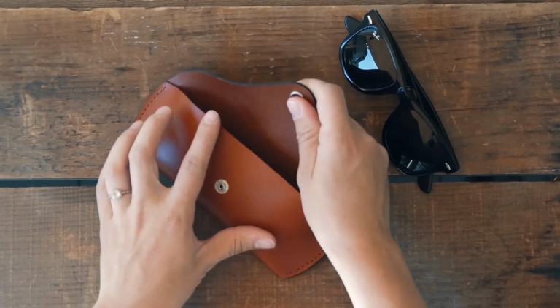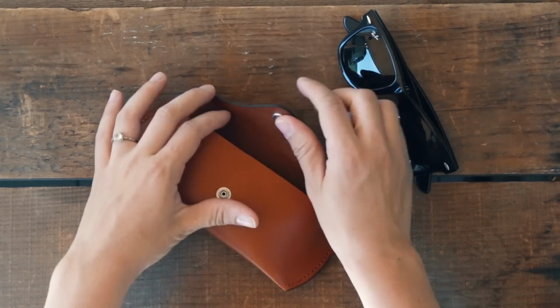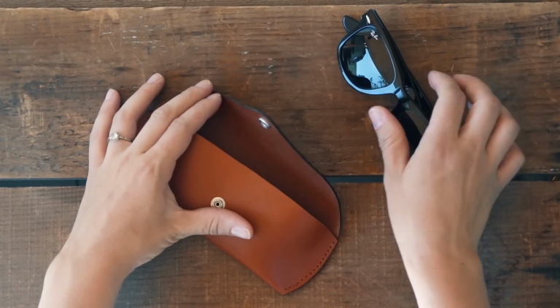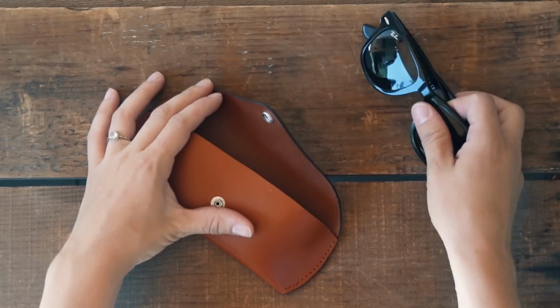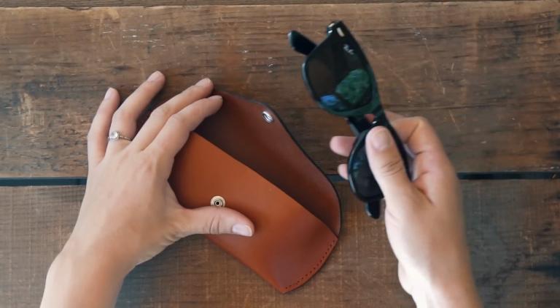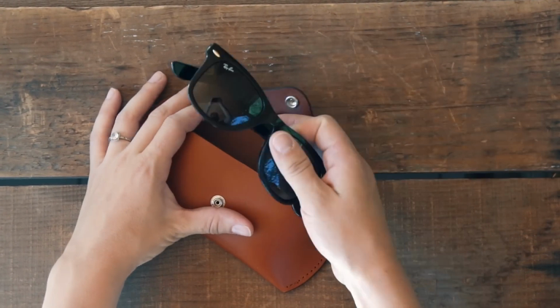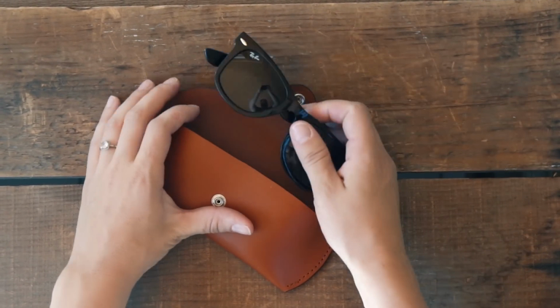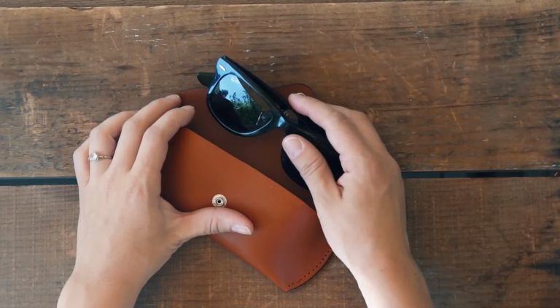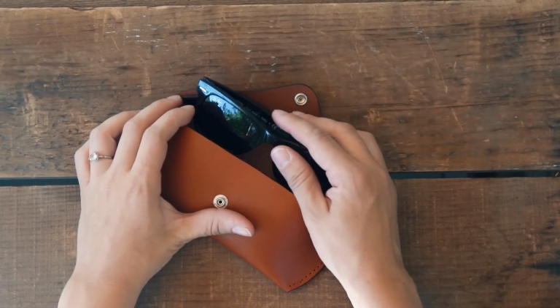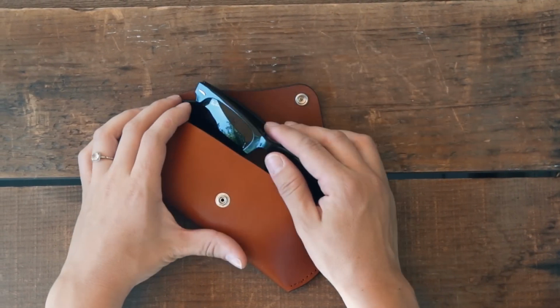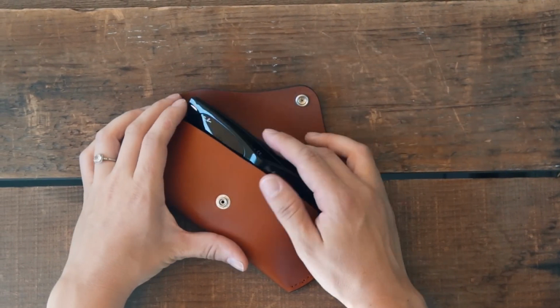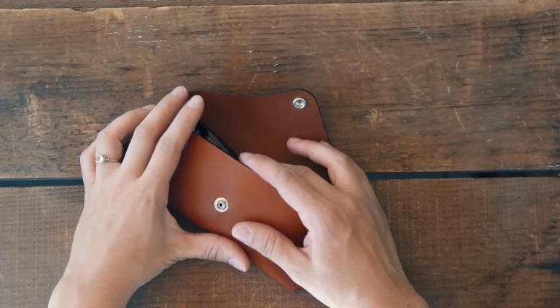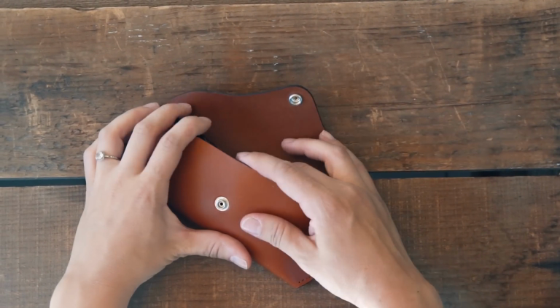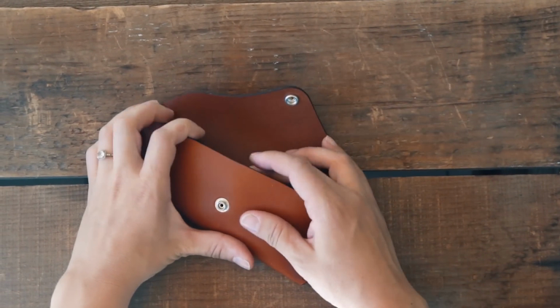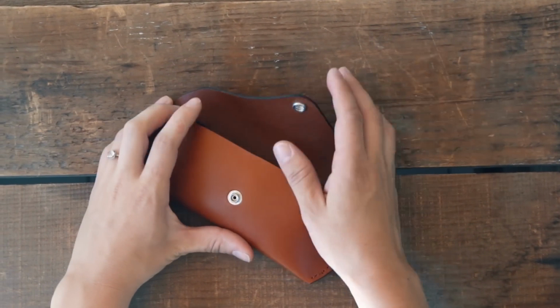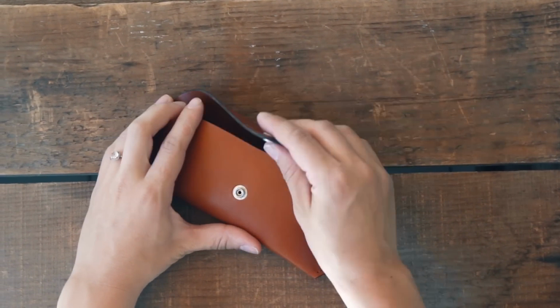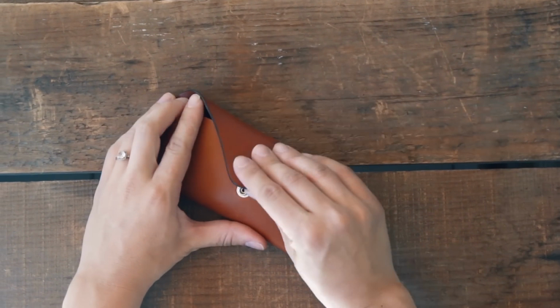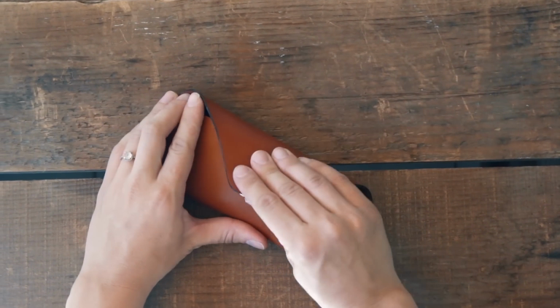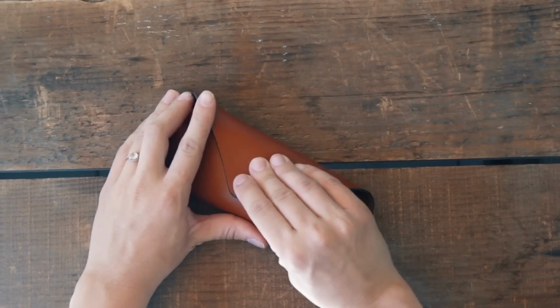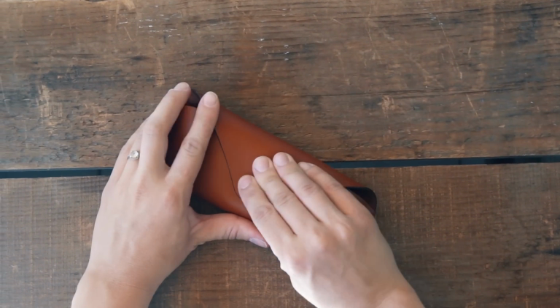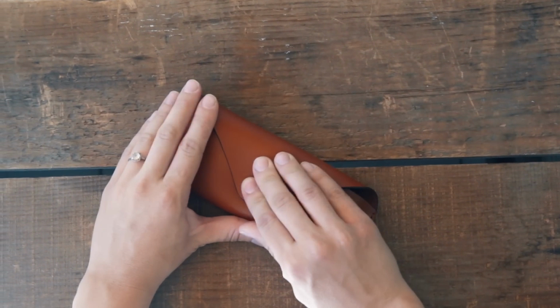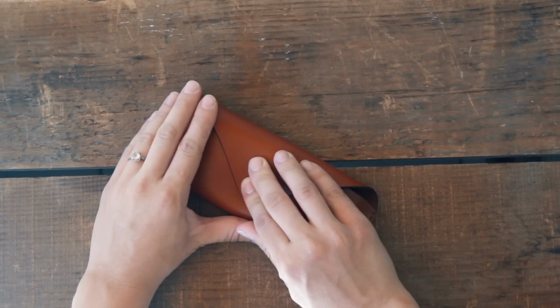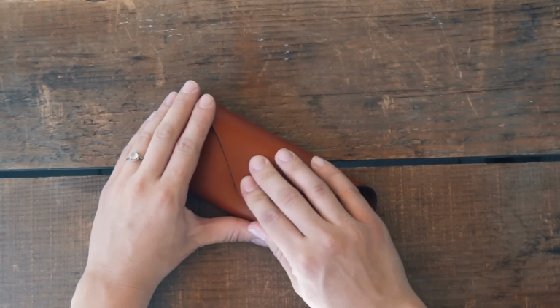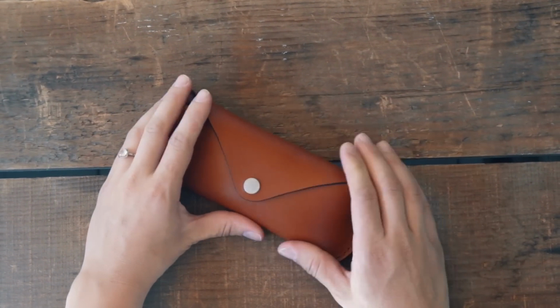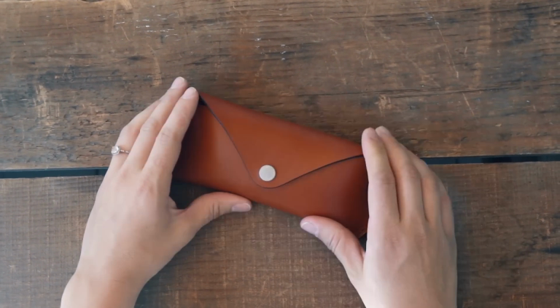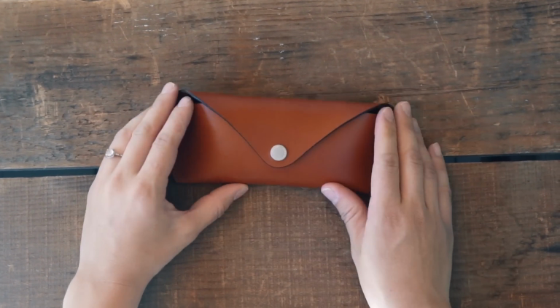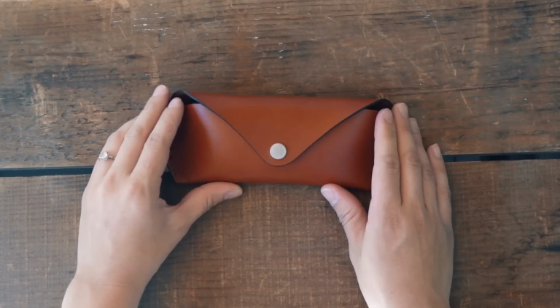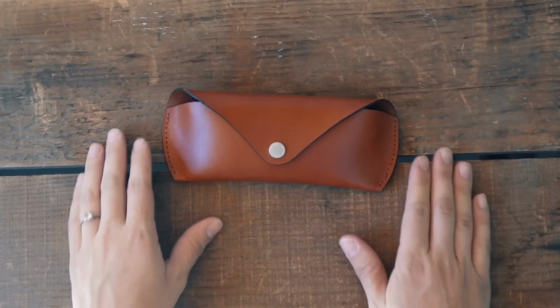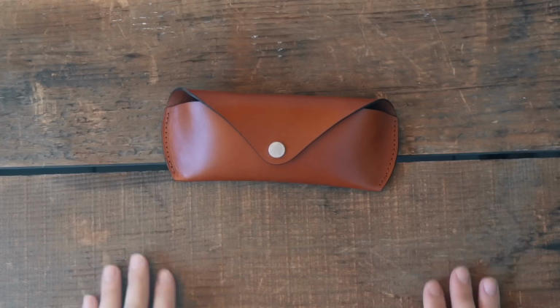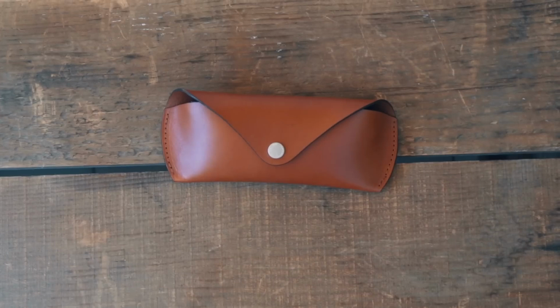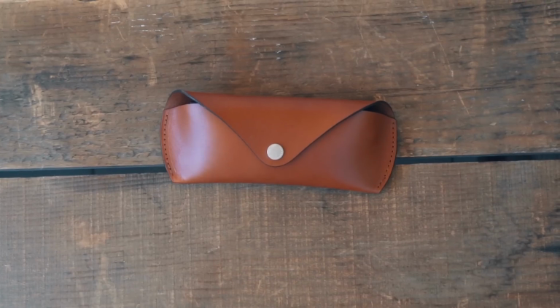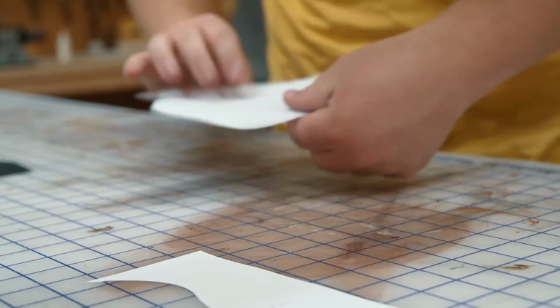Today's project is quick and easy. It's a leather sunglasses case with a fold-over button snap closure.